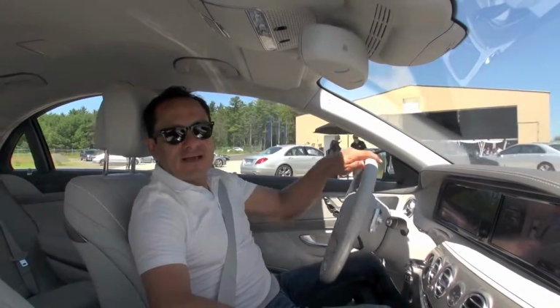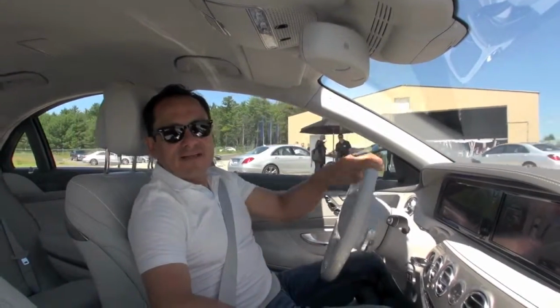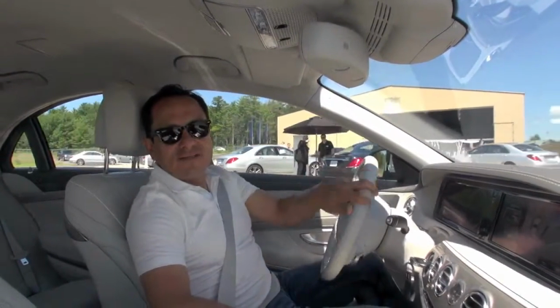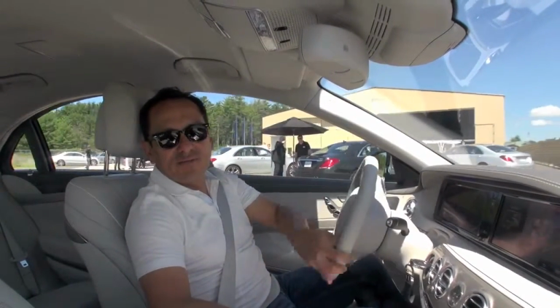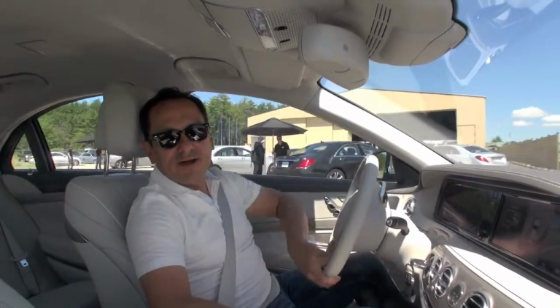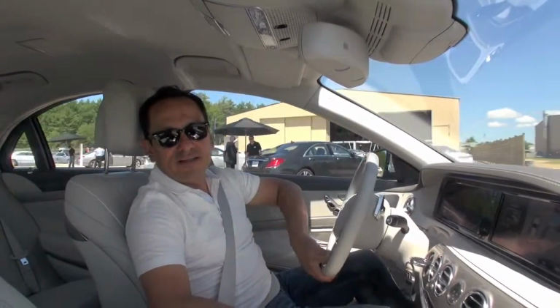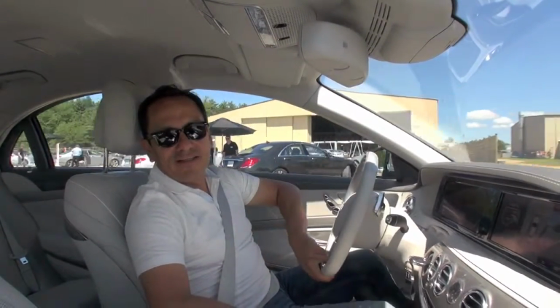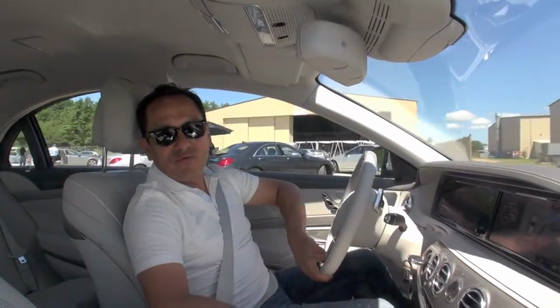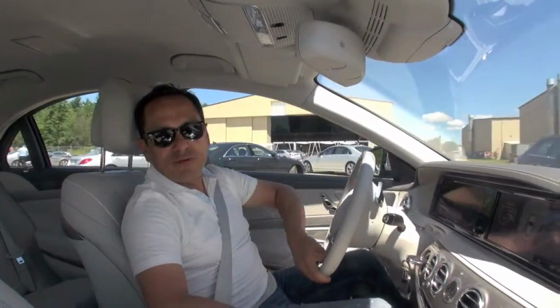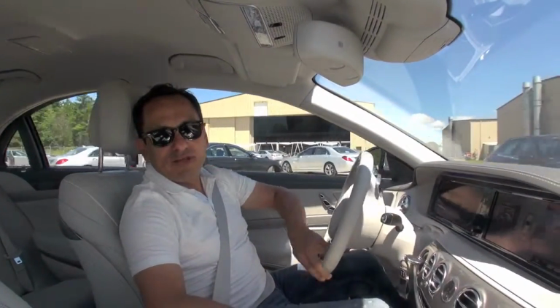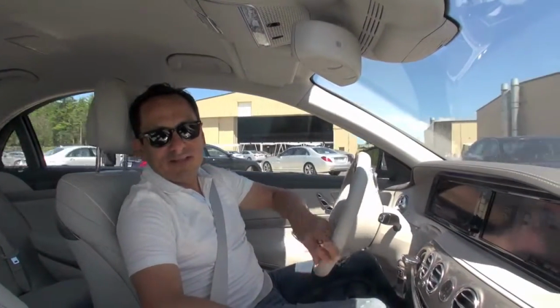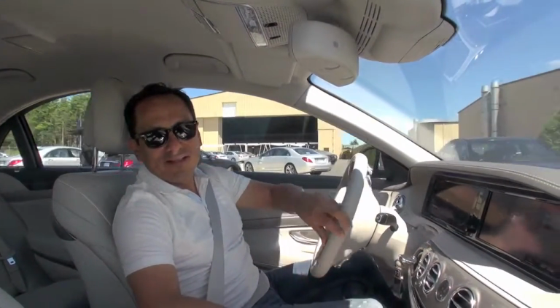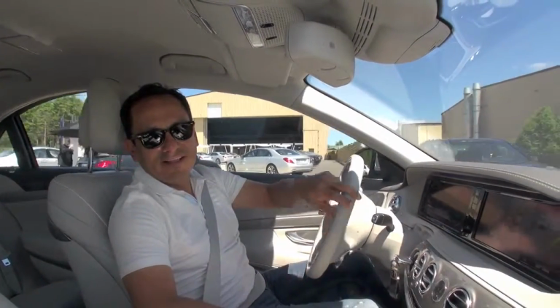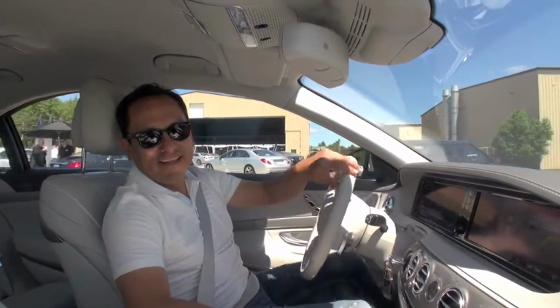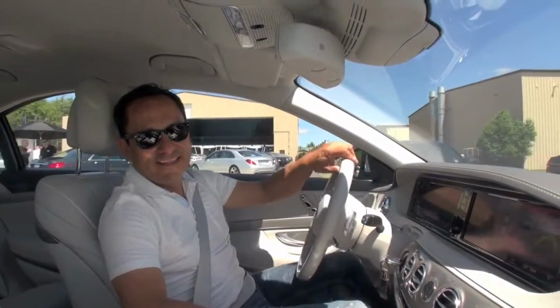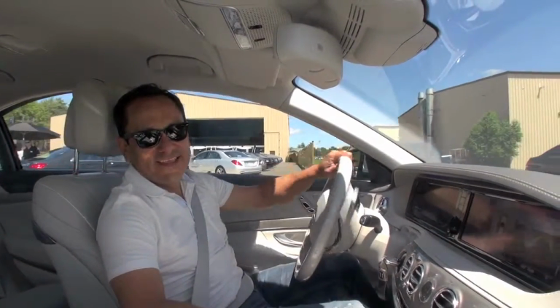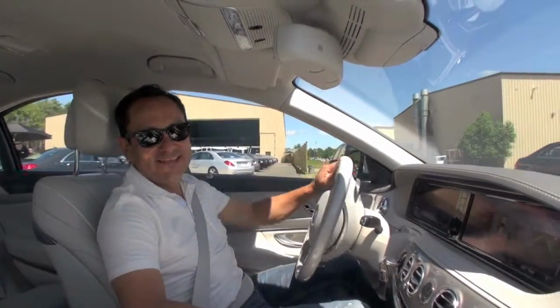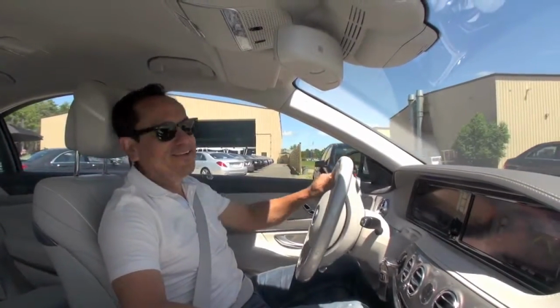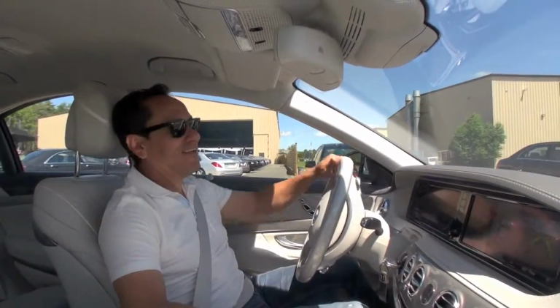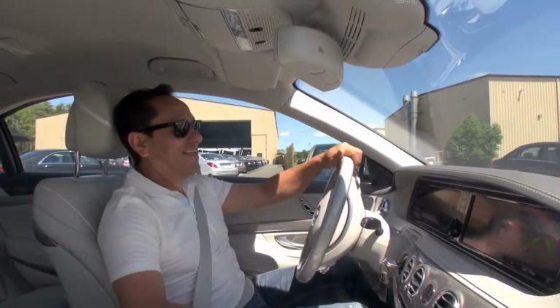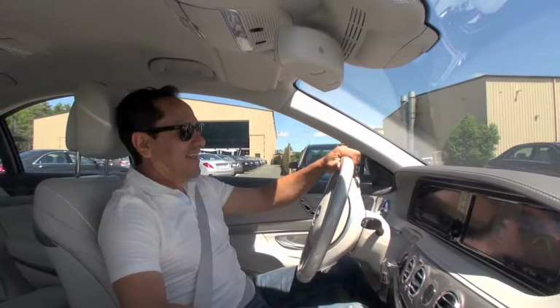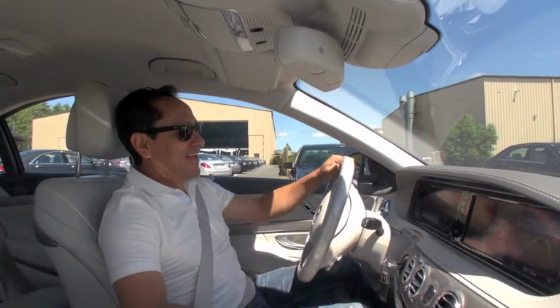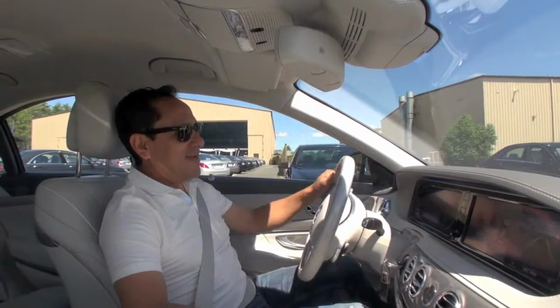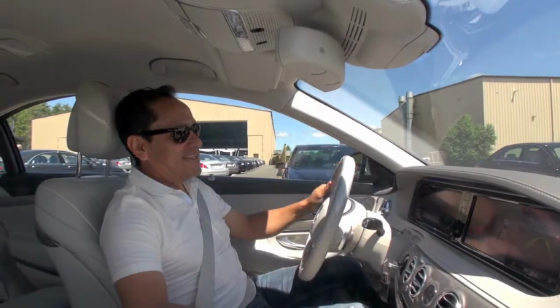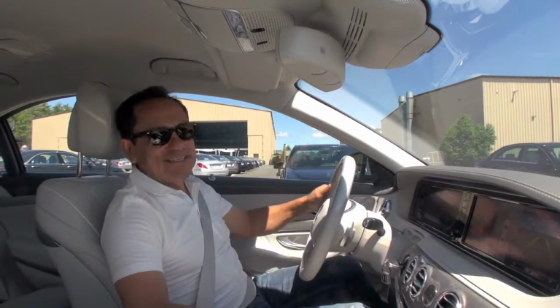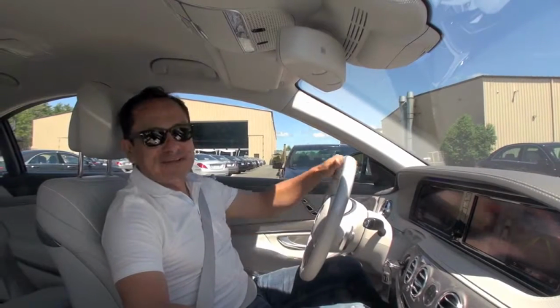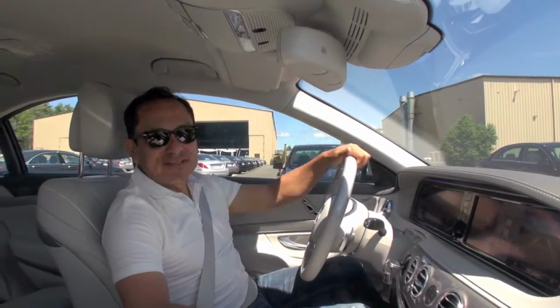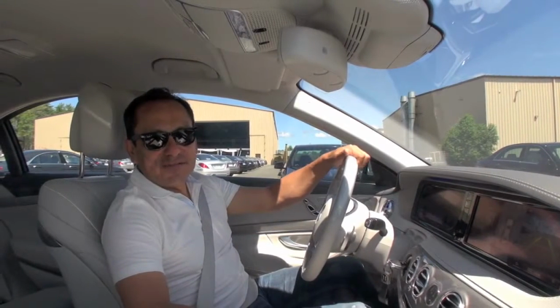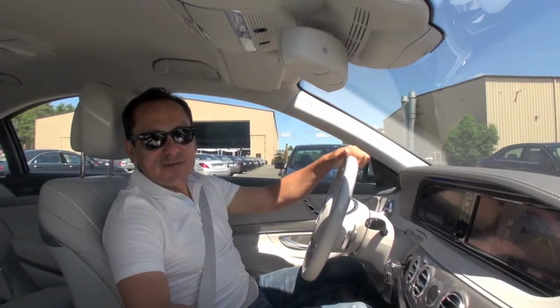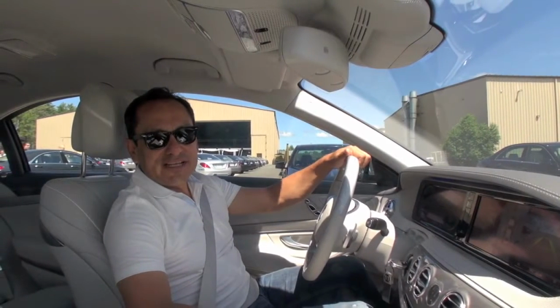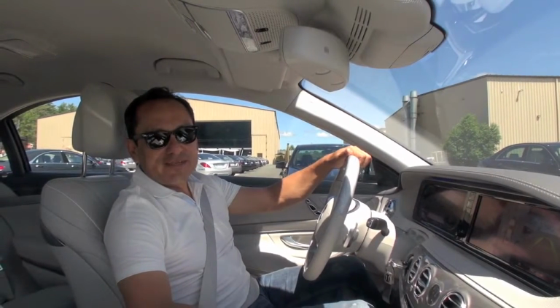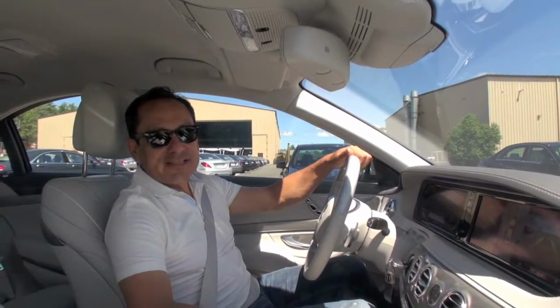It's like I learned to park in one minute, thanks to the amazing technology from Mercedes-Benz.